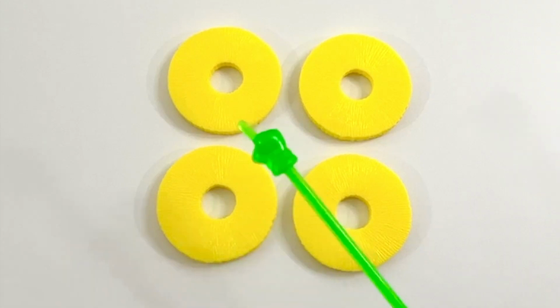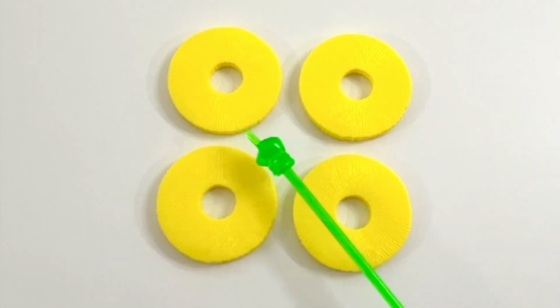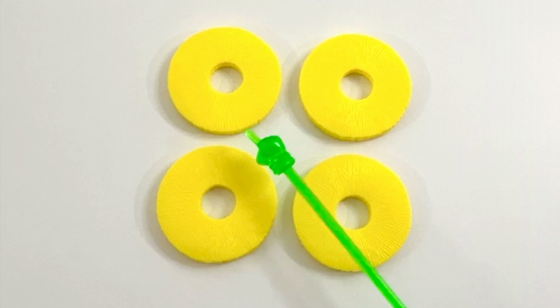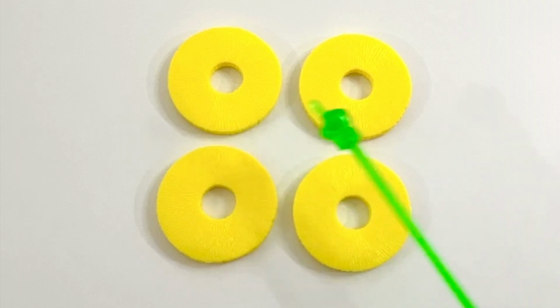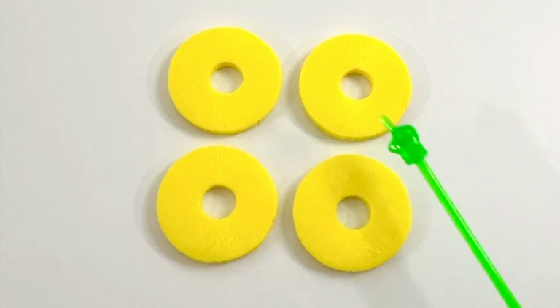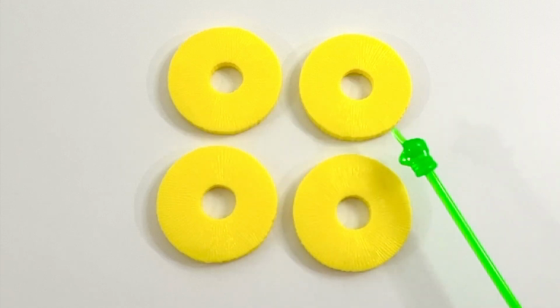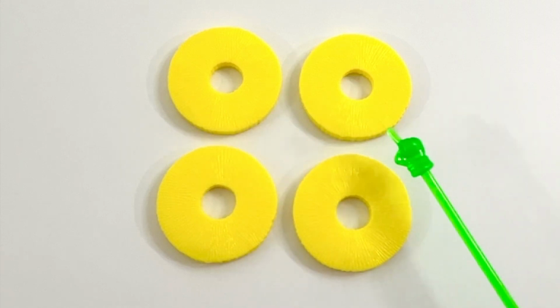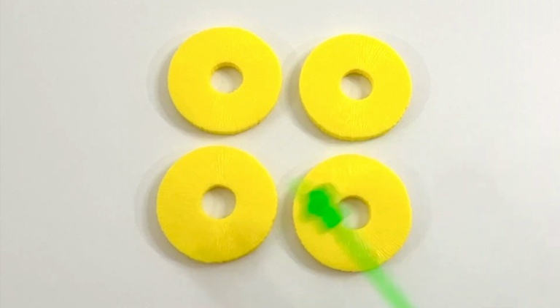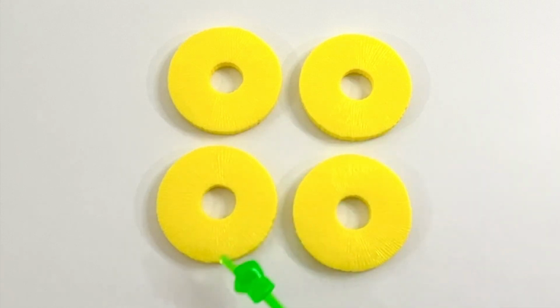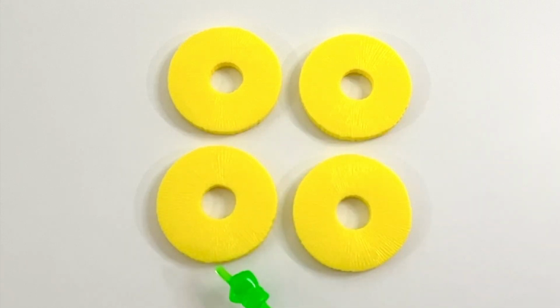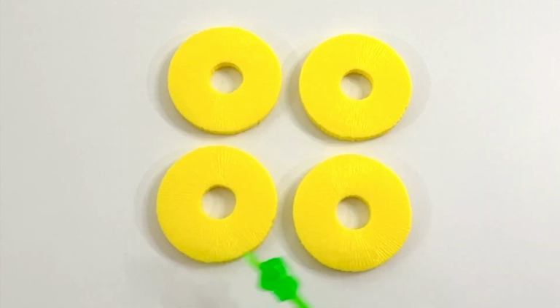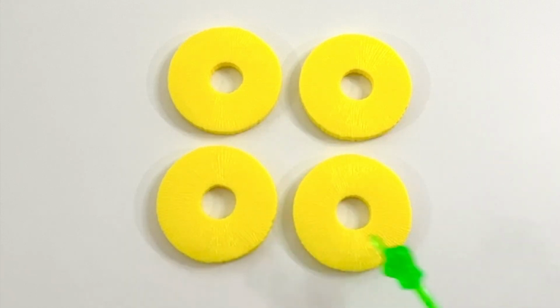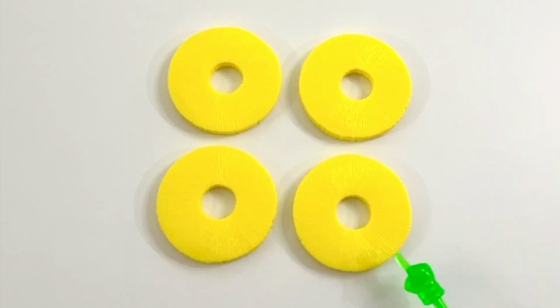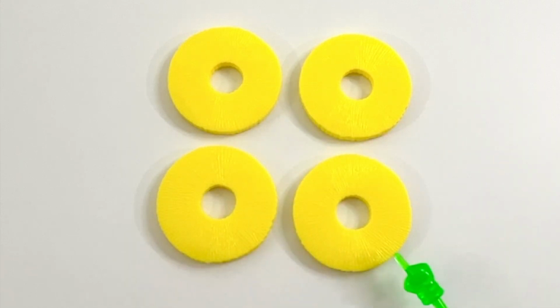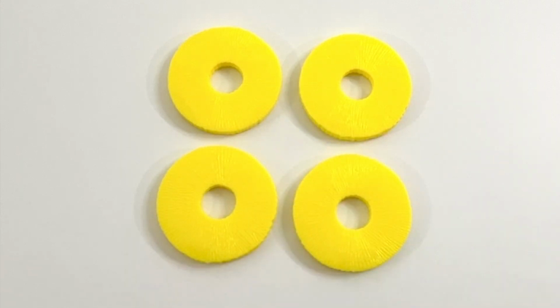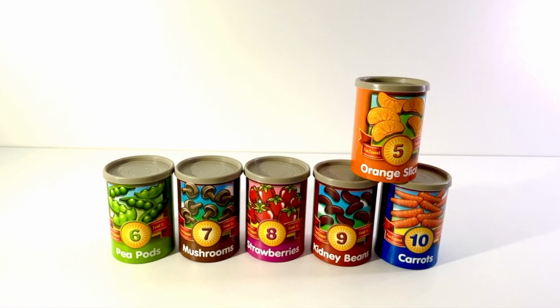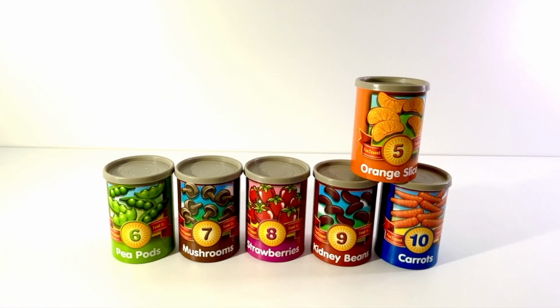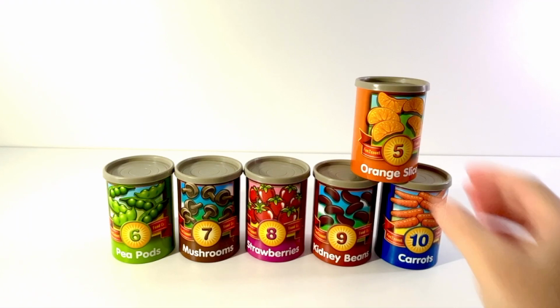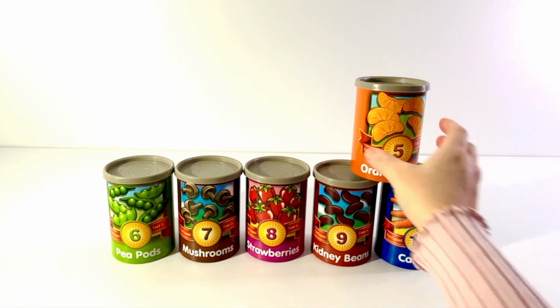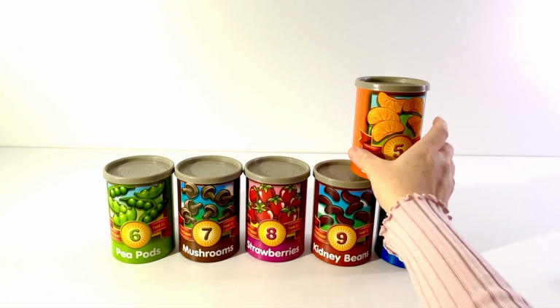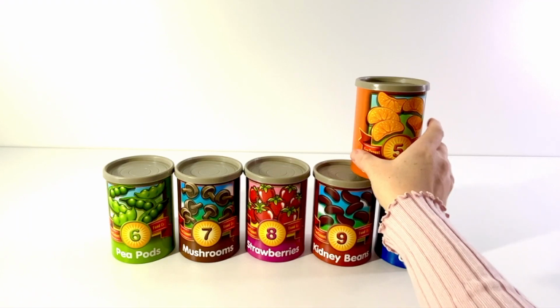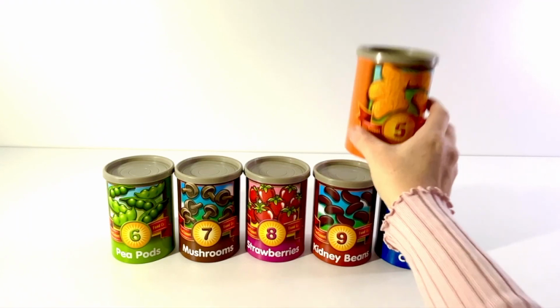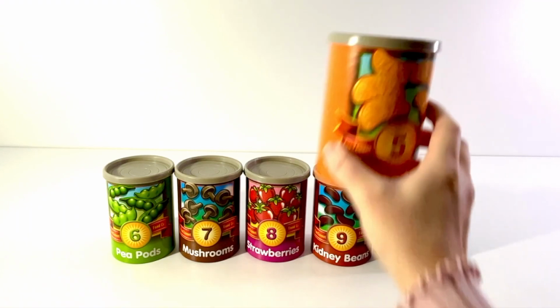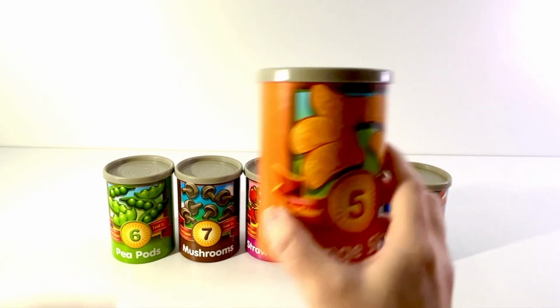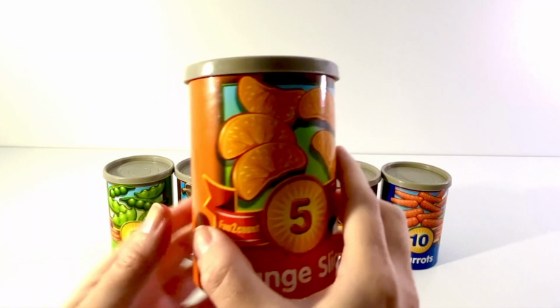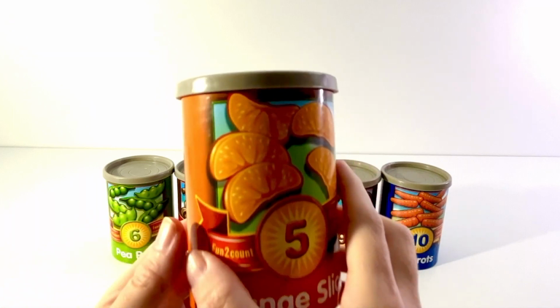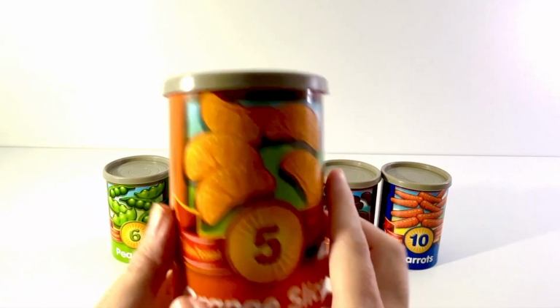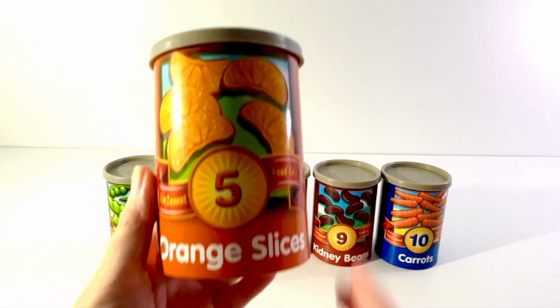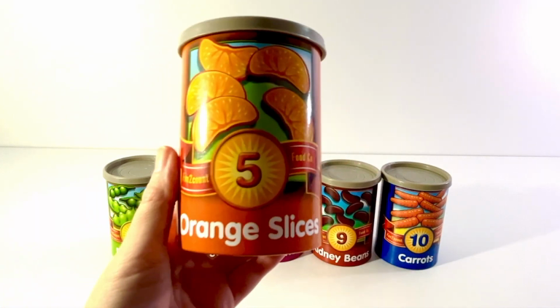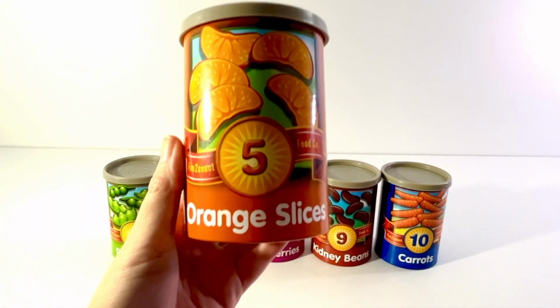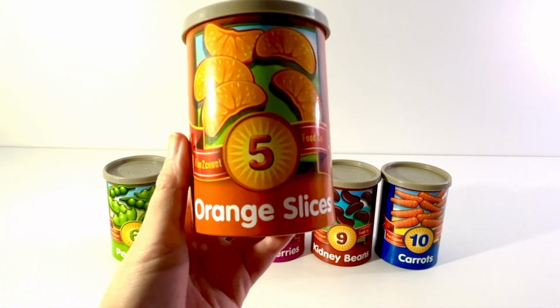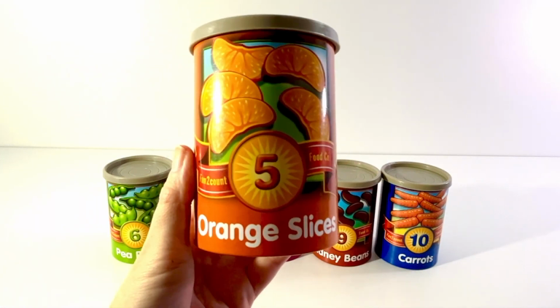One, two, three, four. Four pineapple rings.